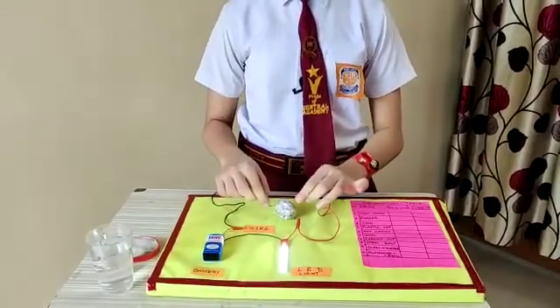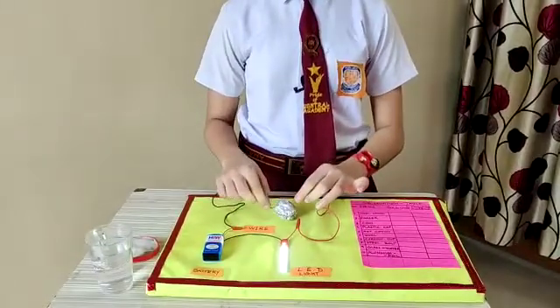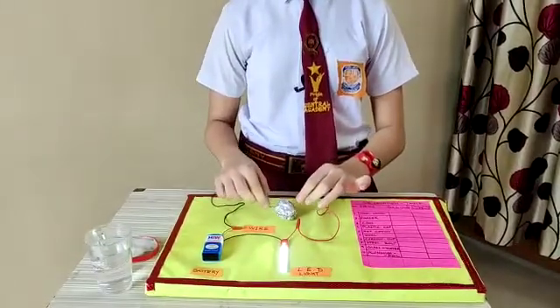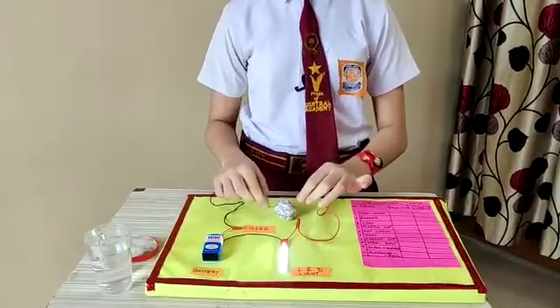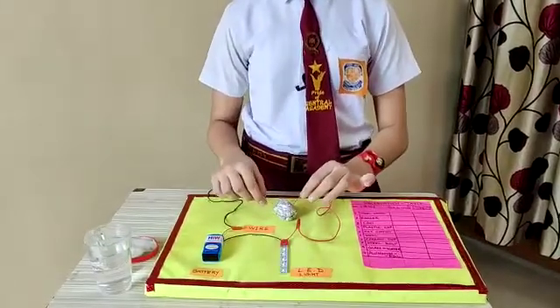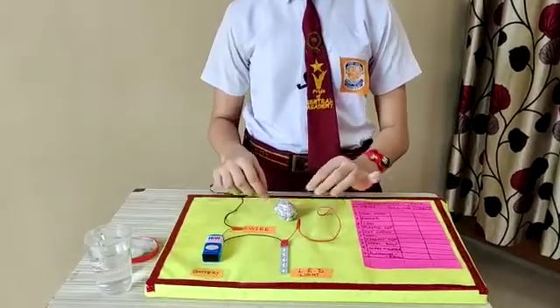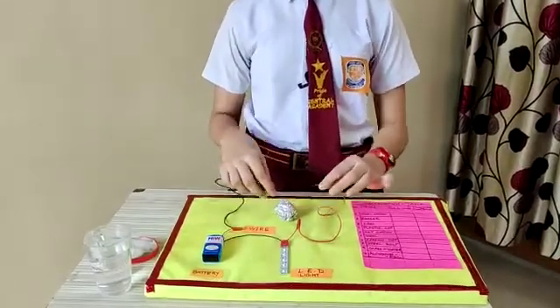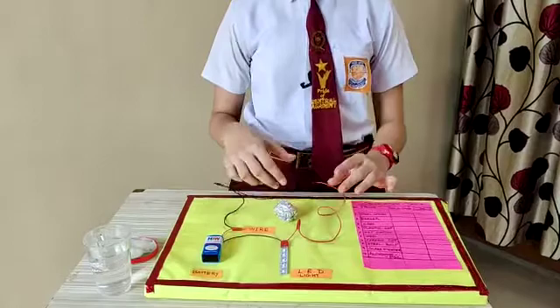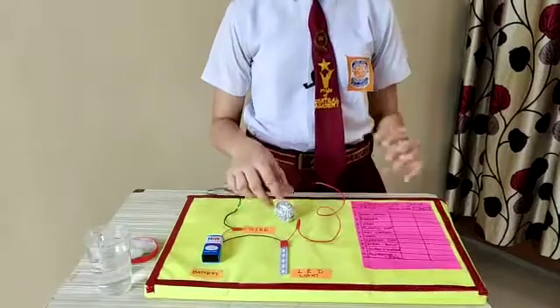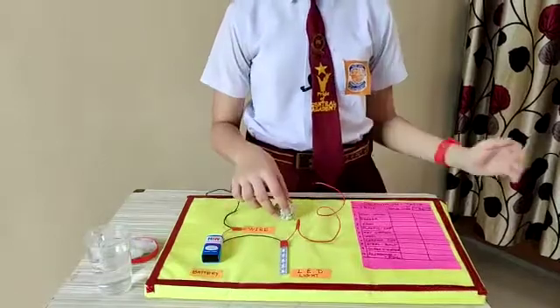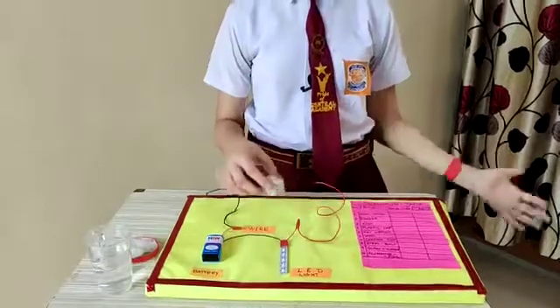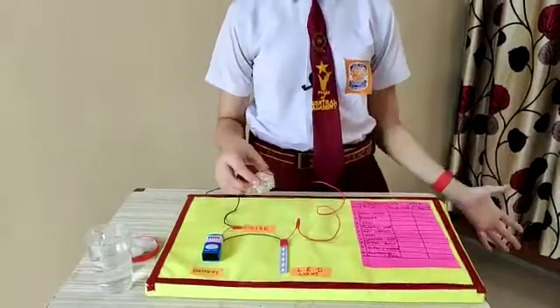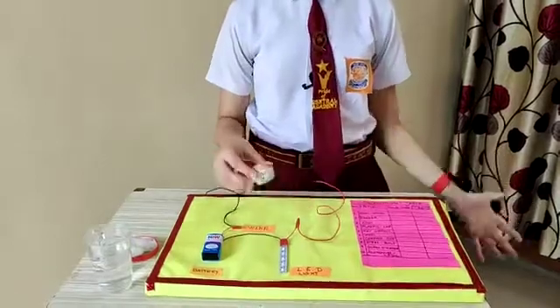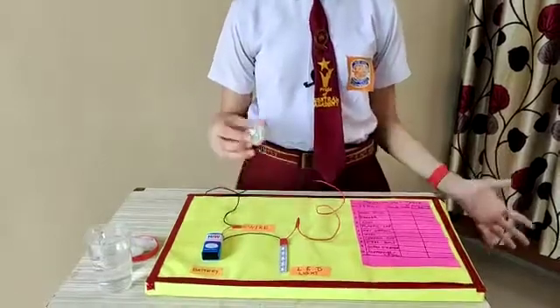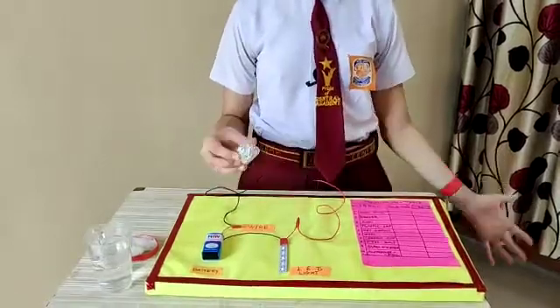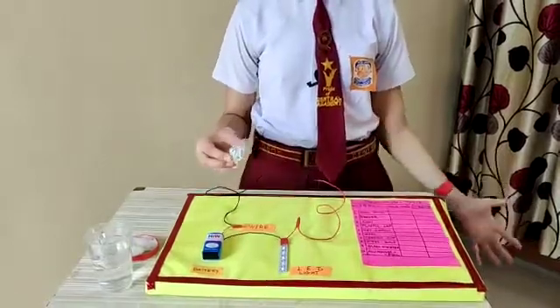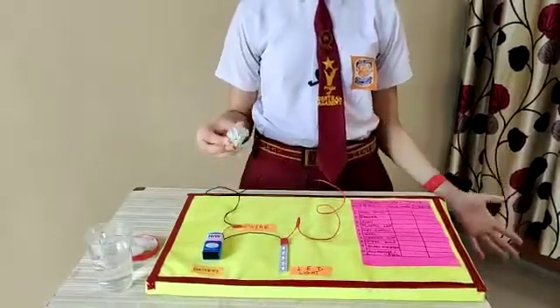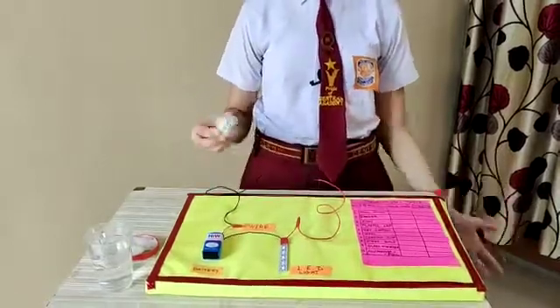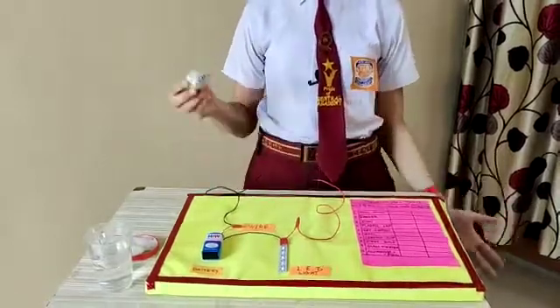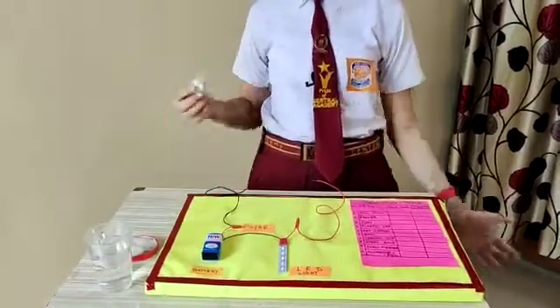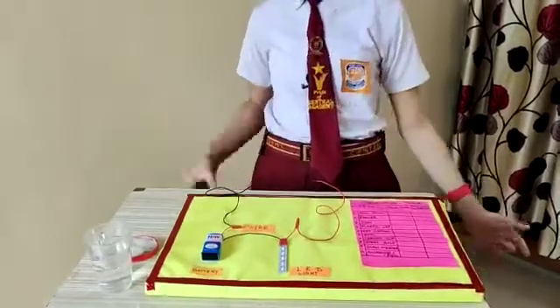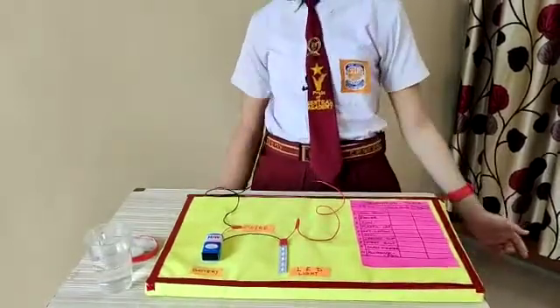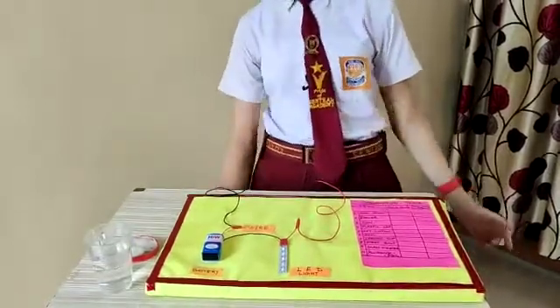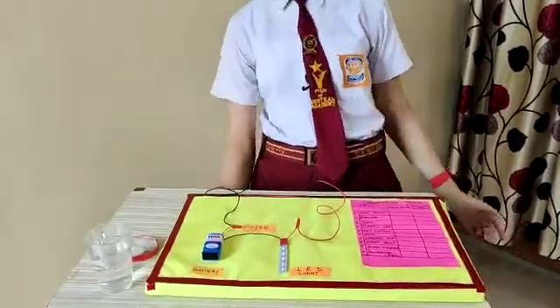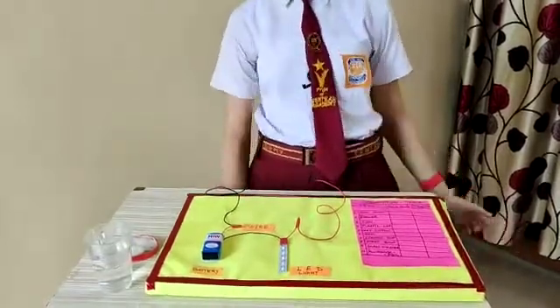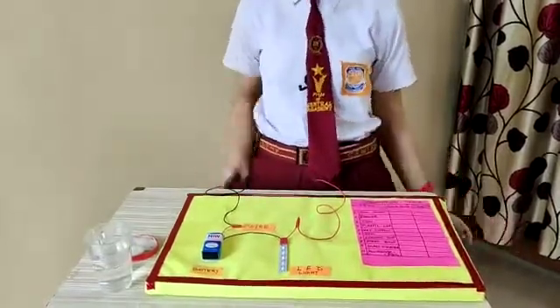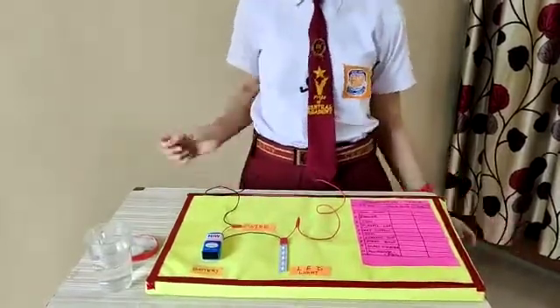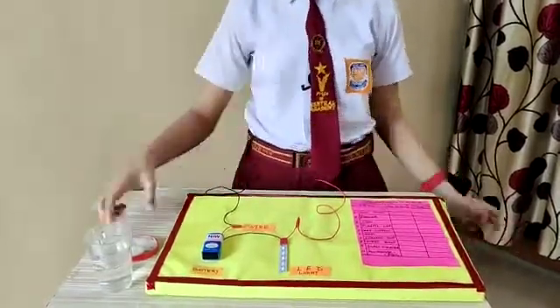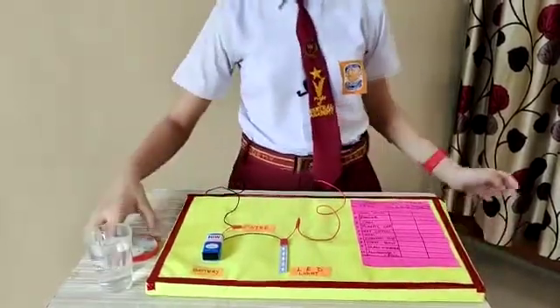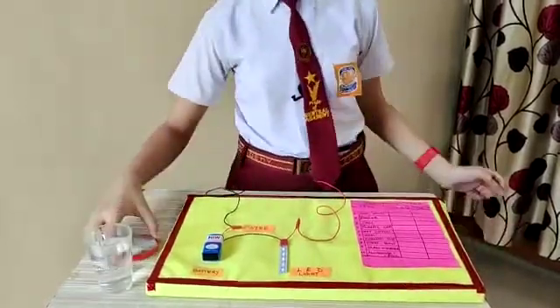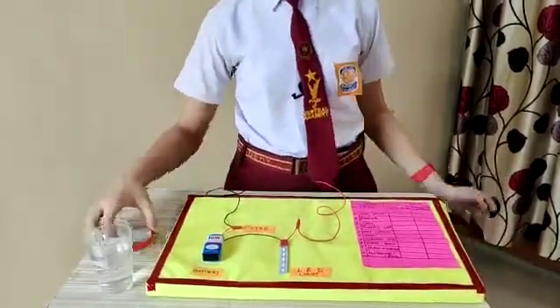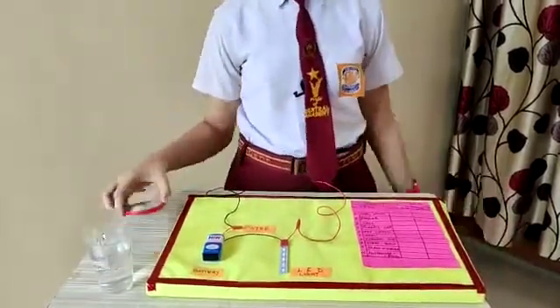Now I am going to check with an aluminum foil. The bulb glows. It means that the foil is also a conductor.